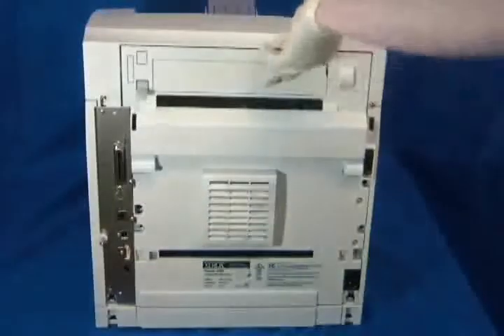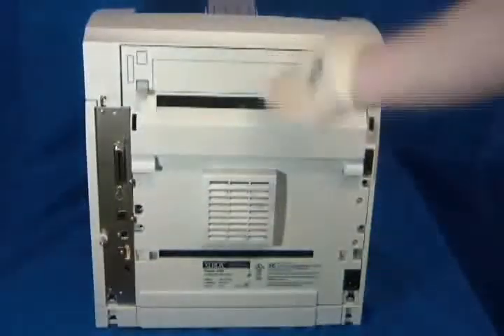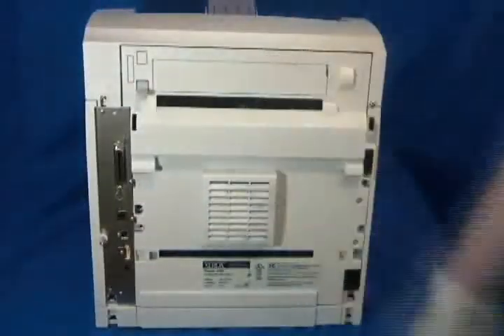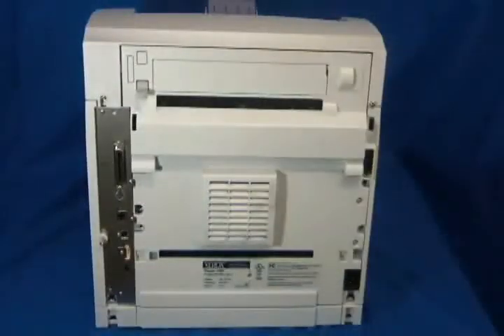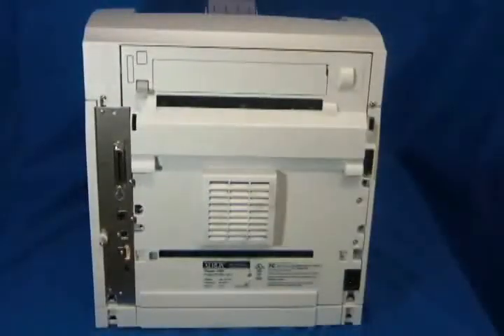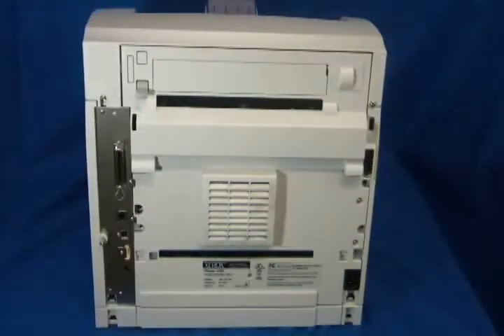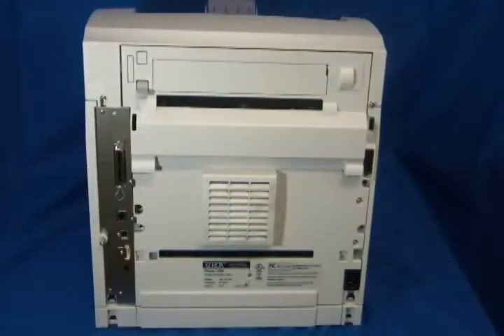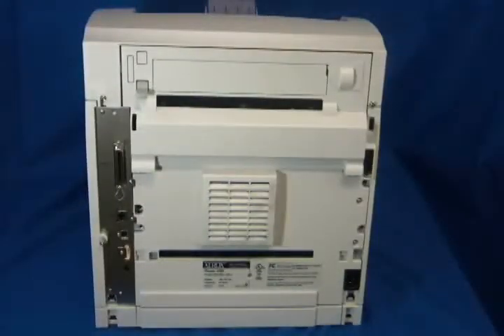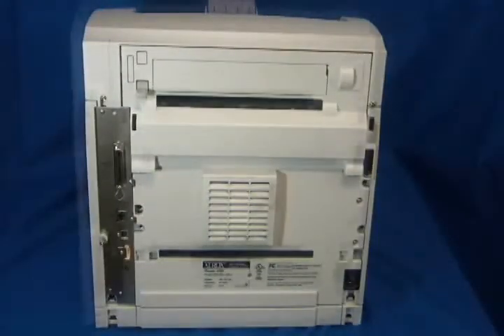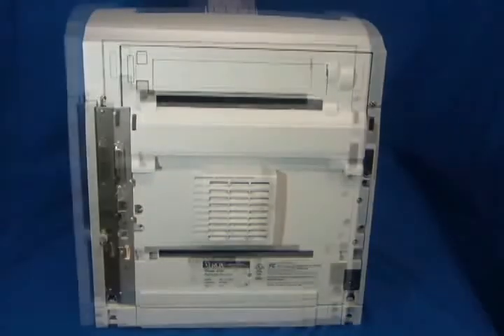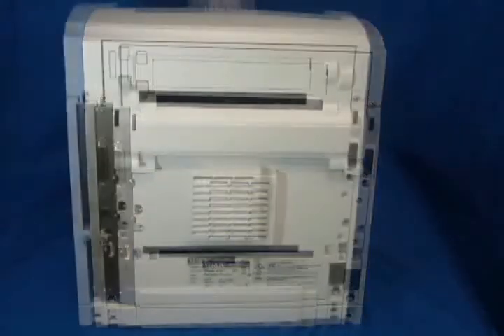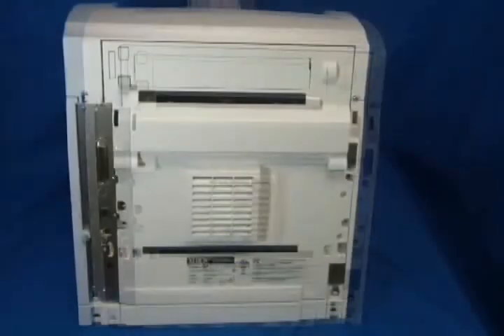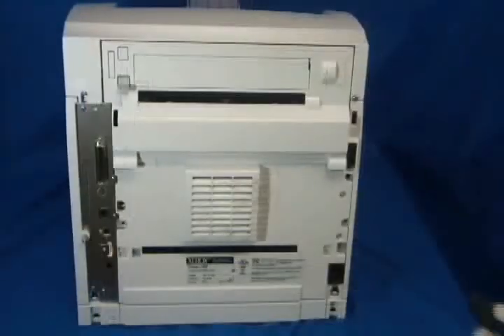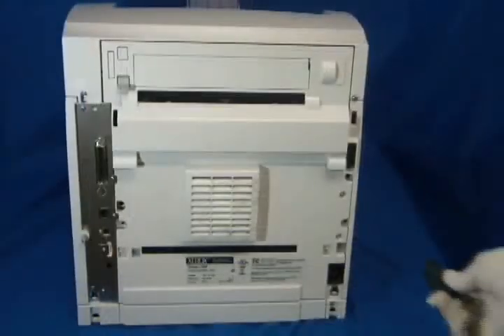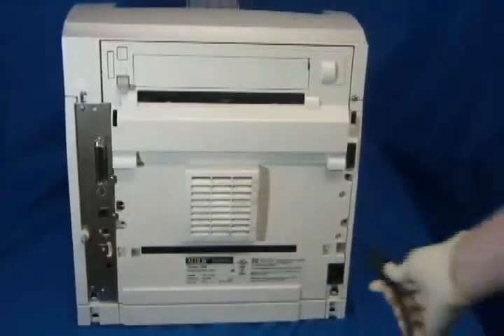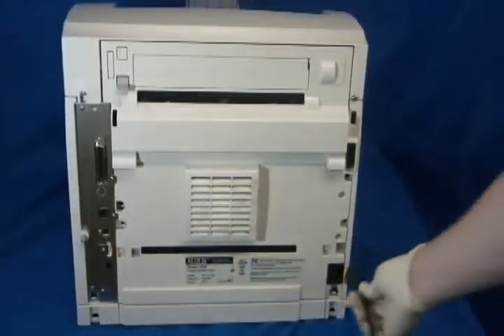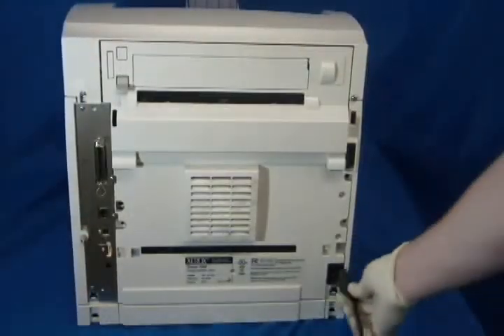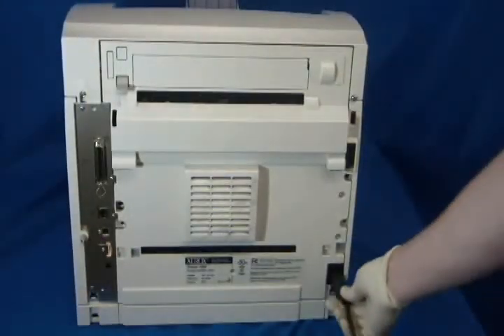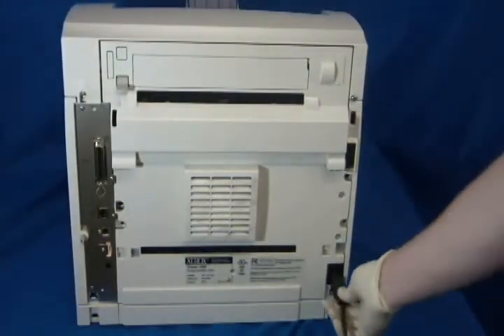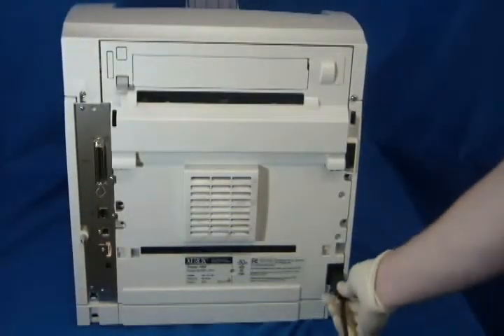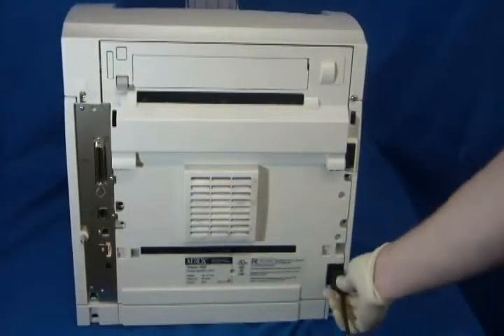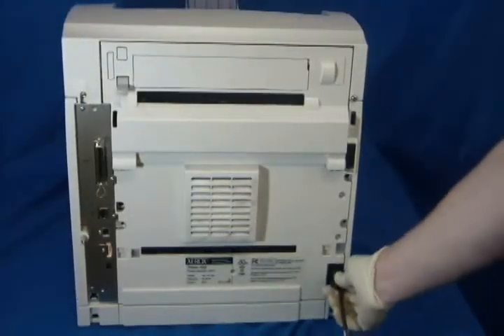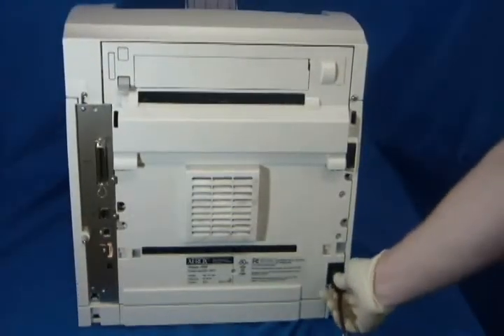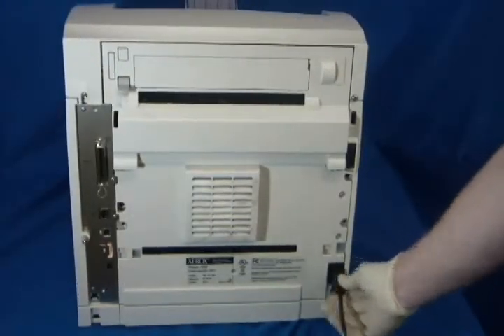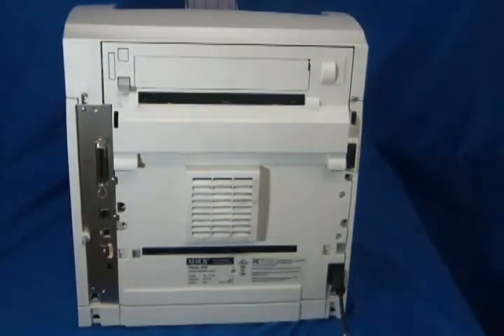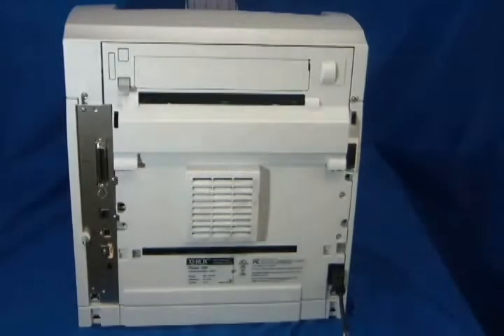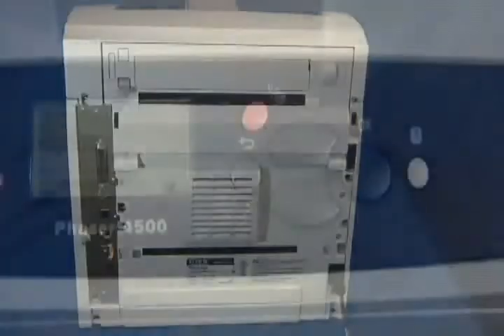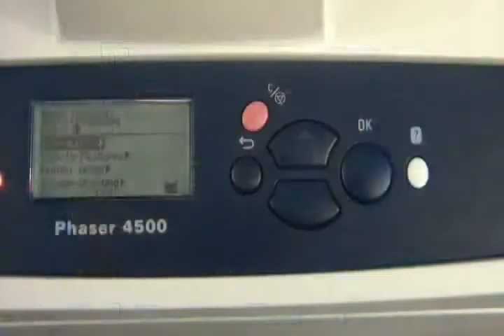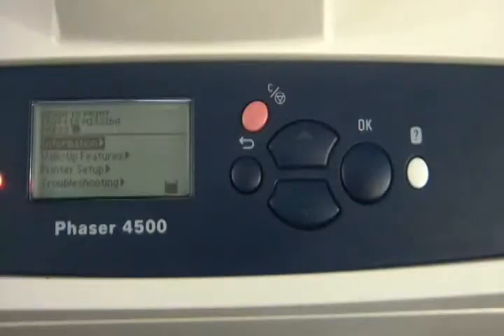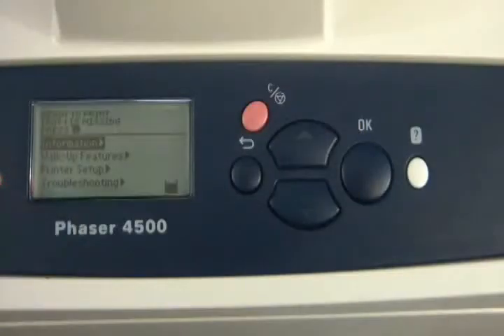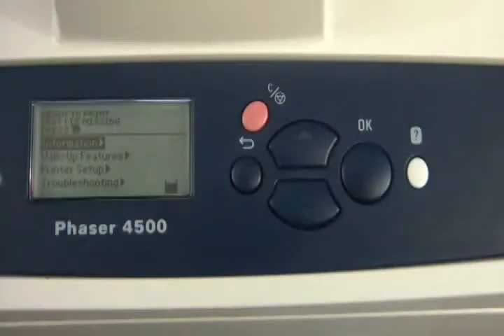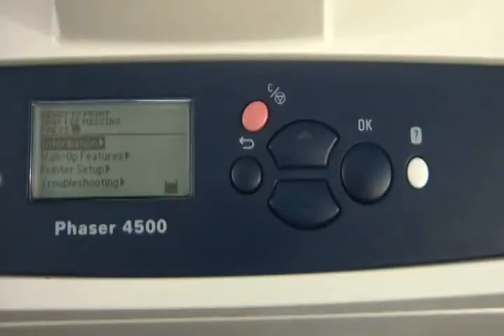Now plug in and power on the machine. Lastly, we need to reset the fuser life count.